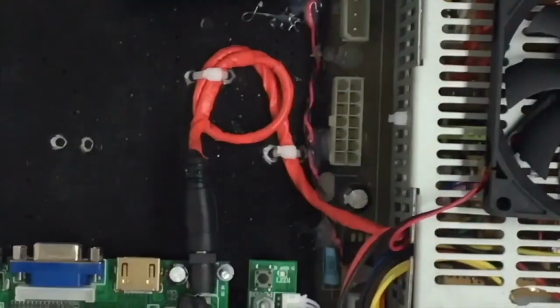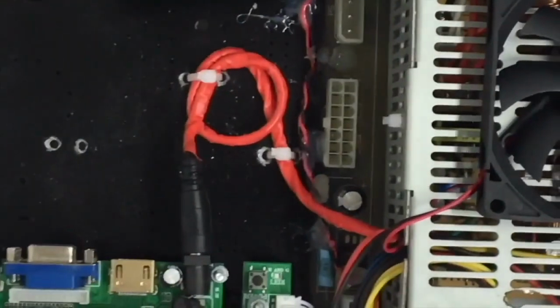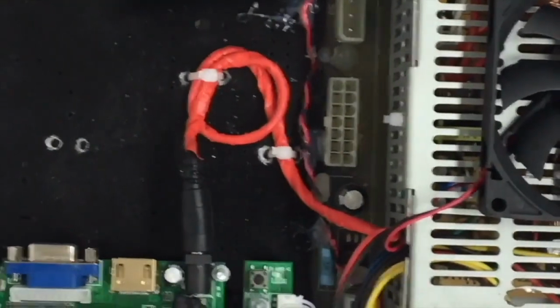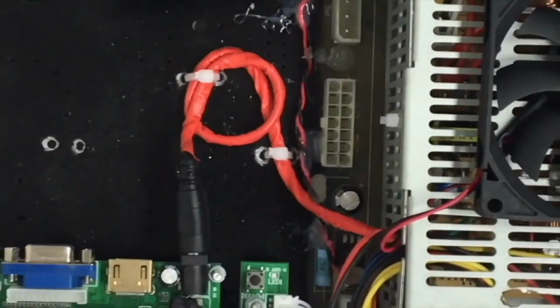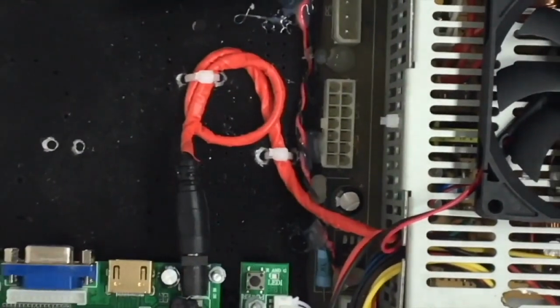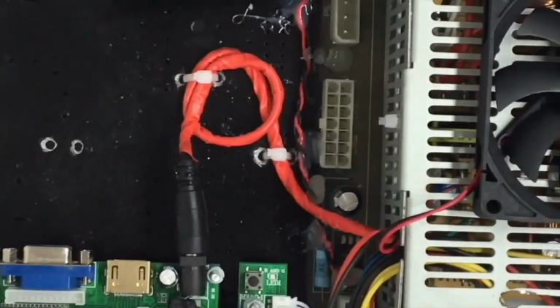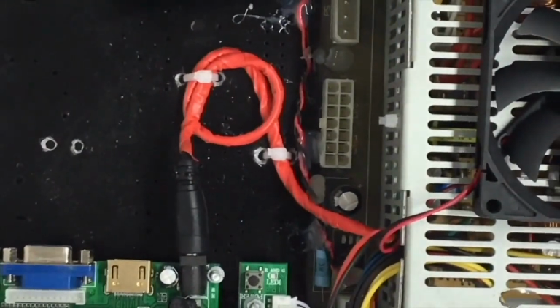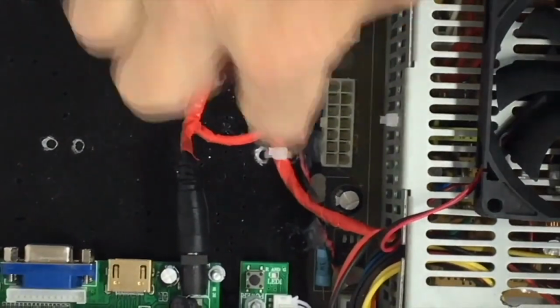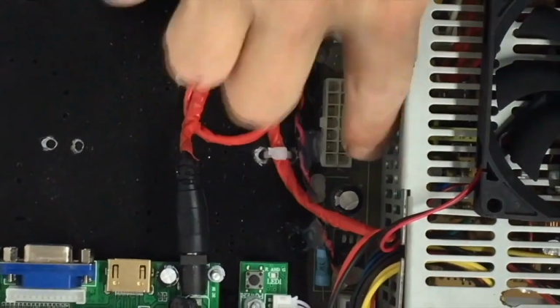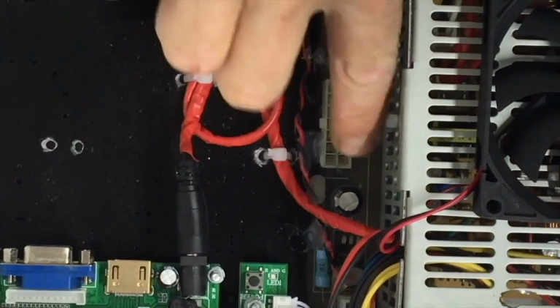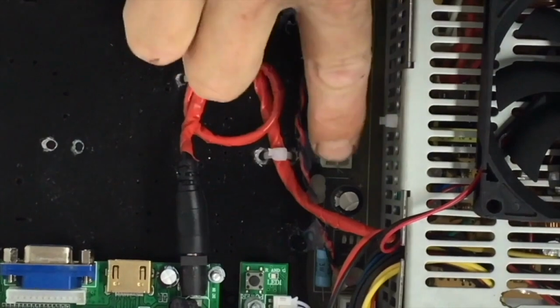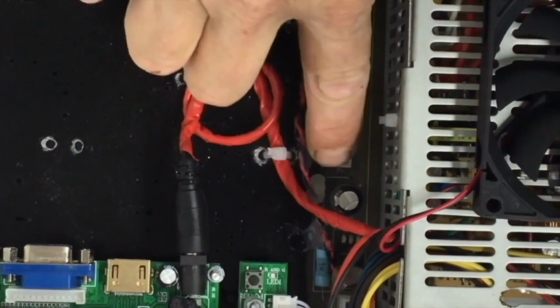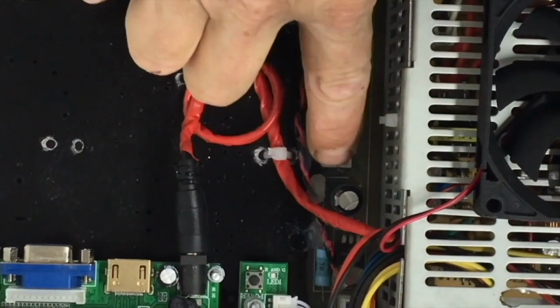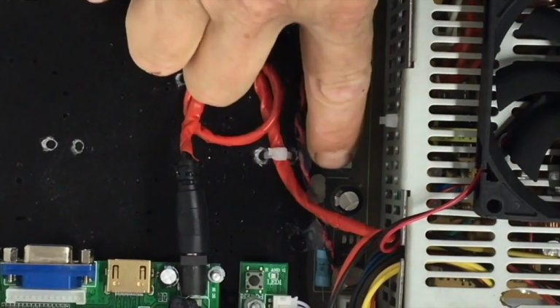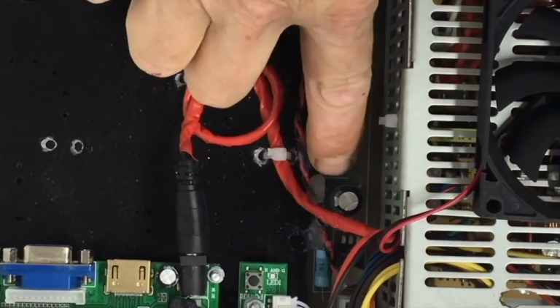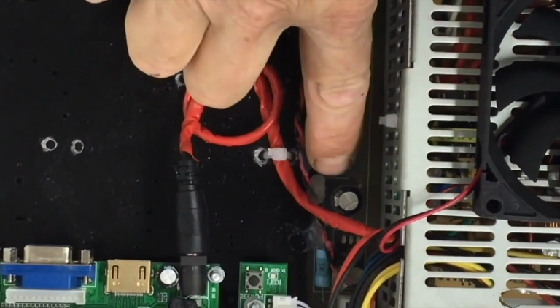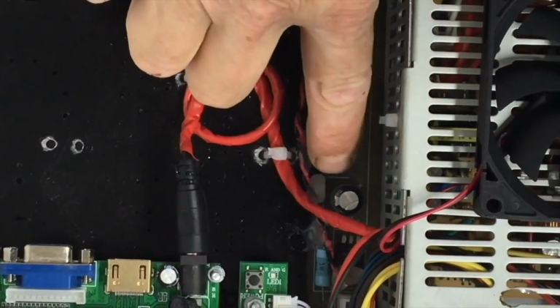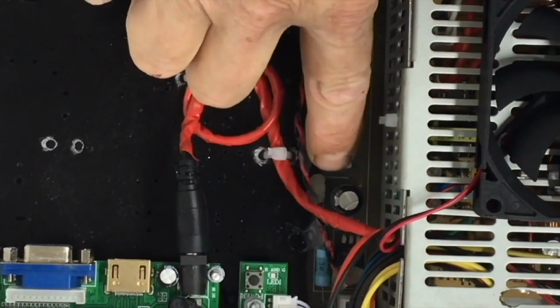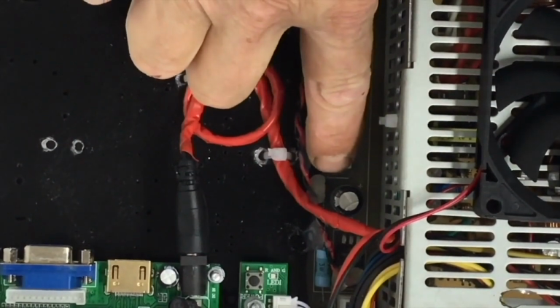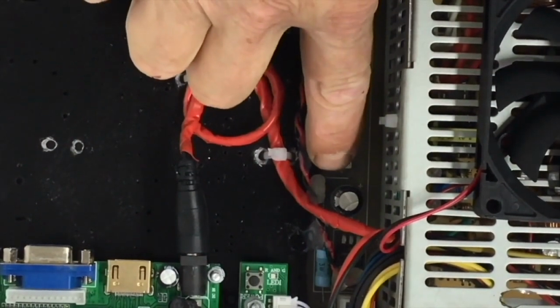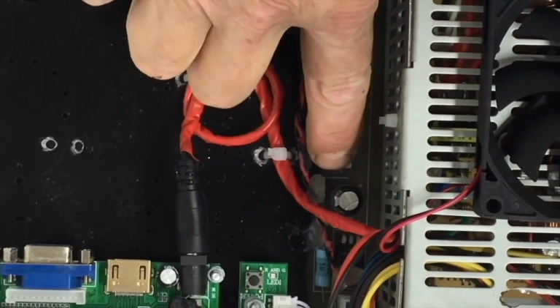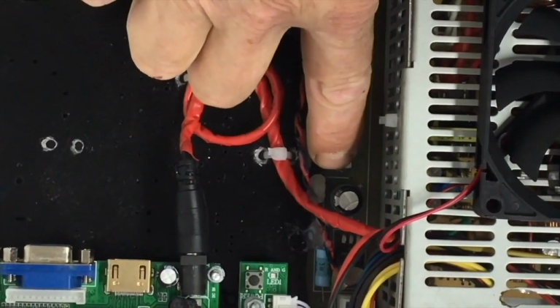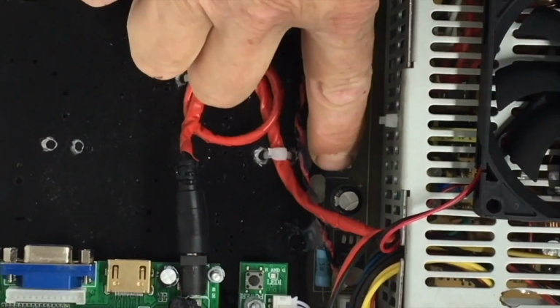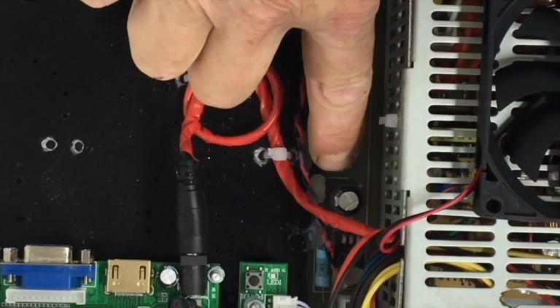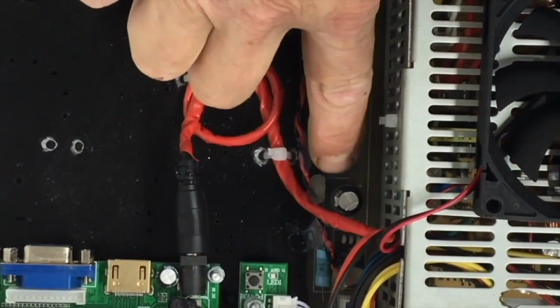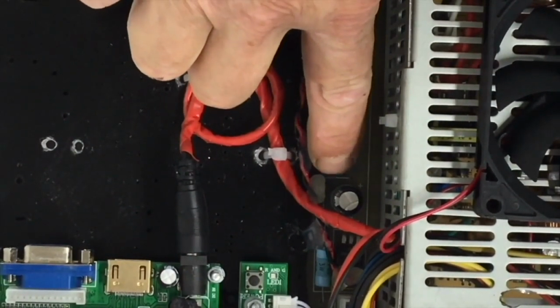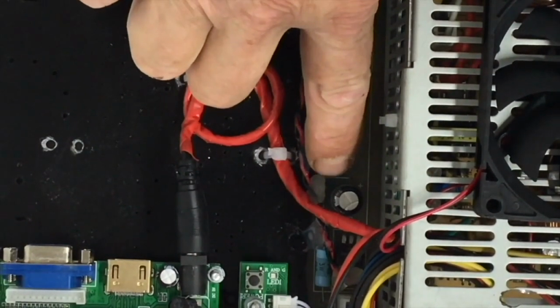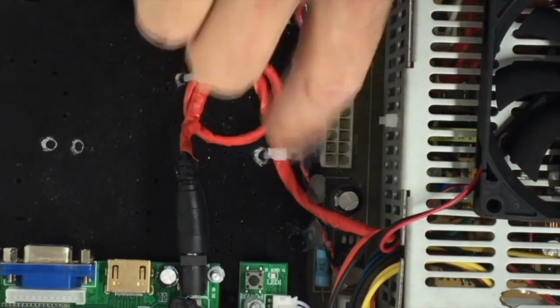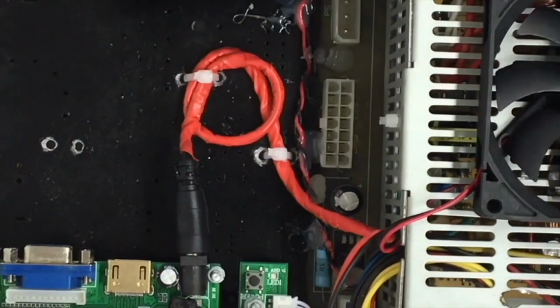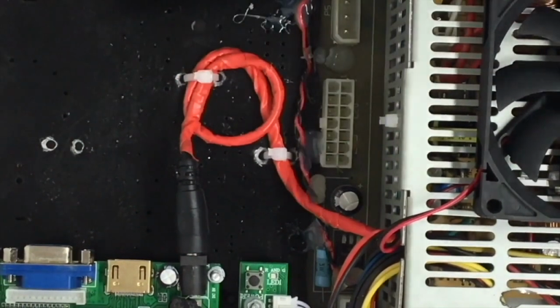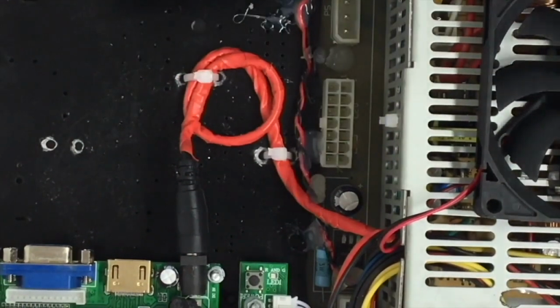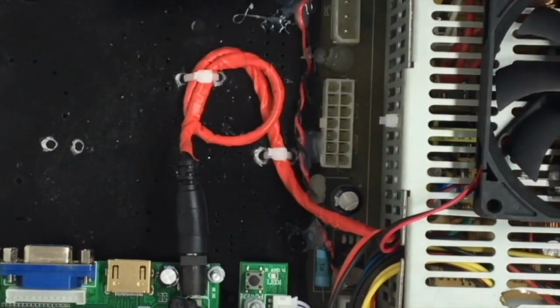Here you can see where I left the circuitry intact for the negative 5-volt supply to the Quadra board.